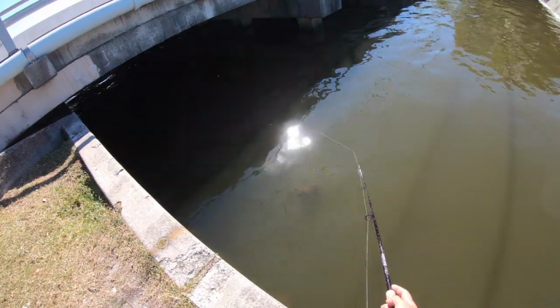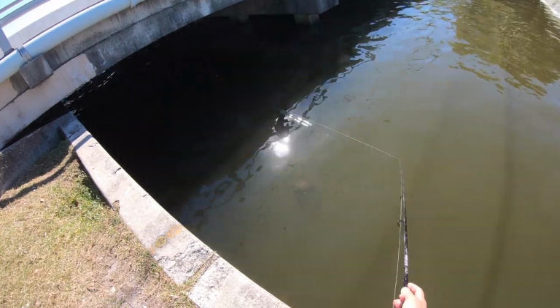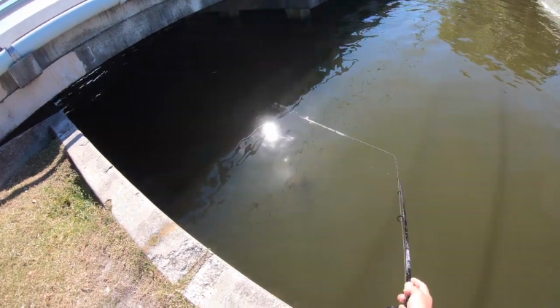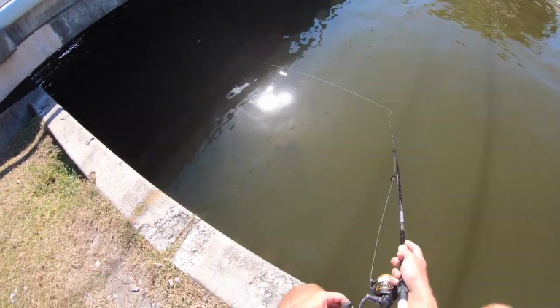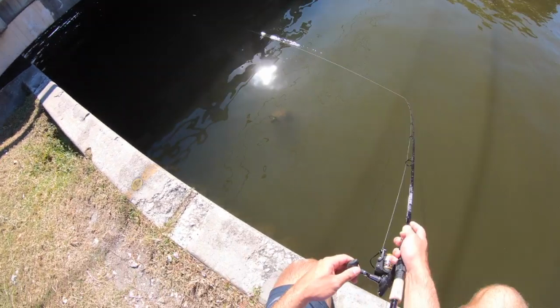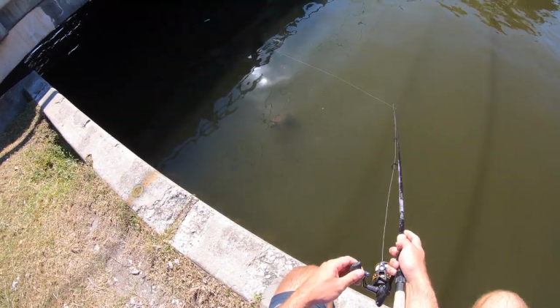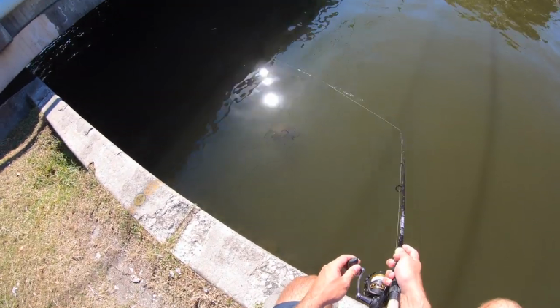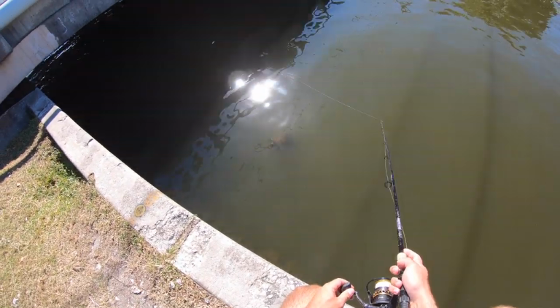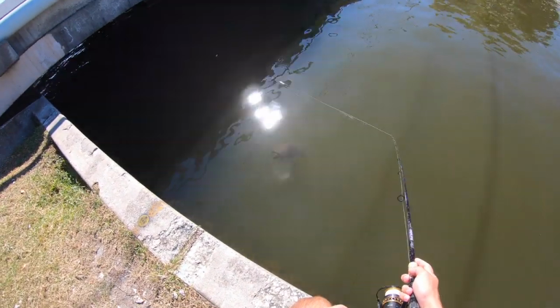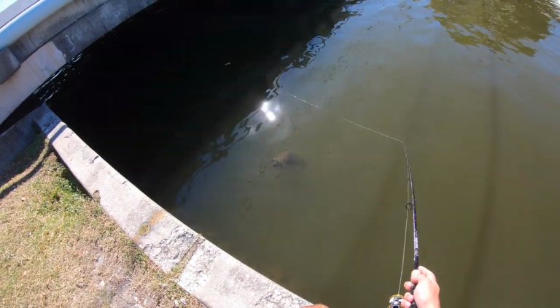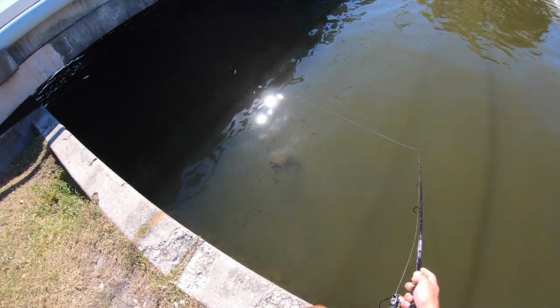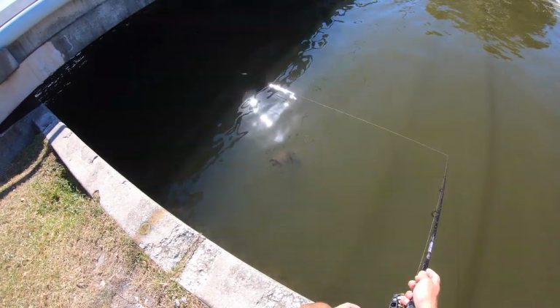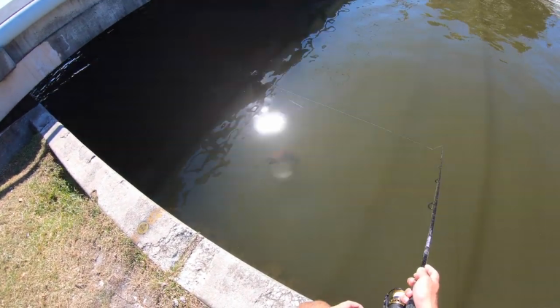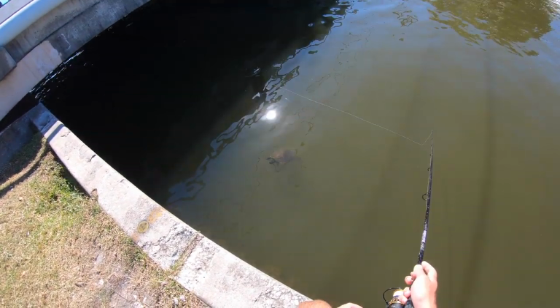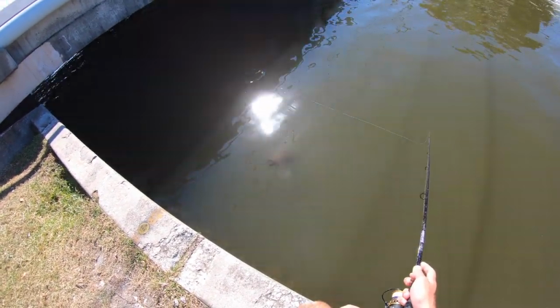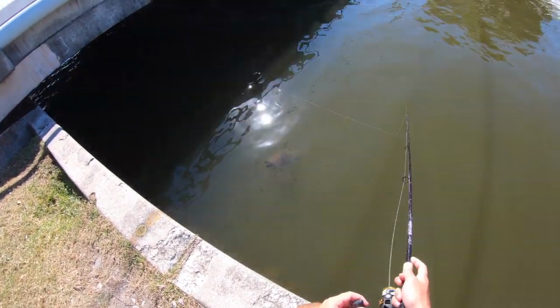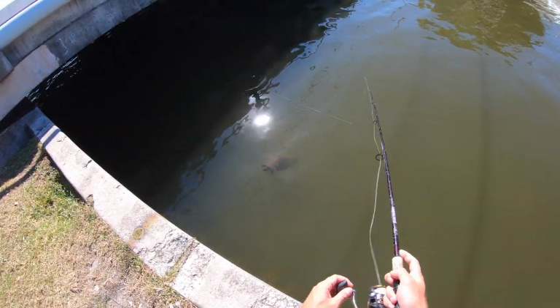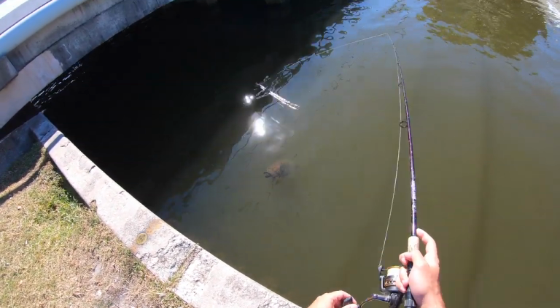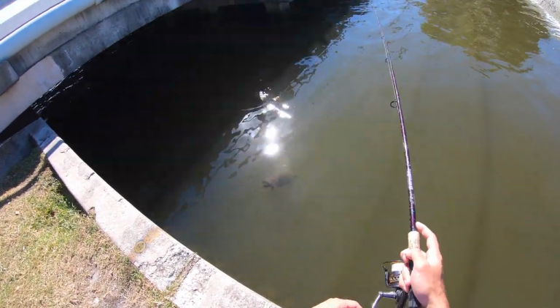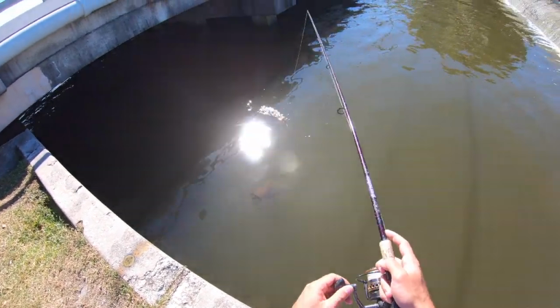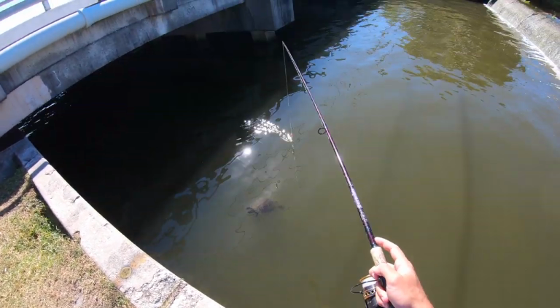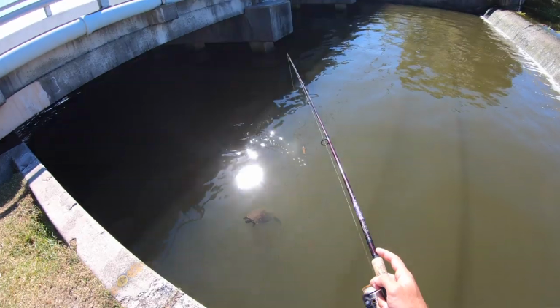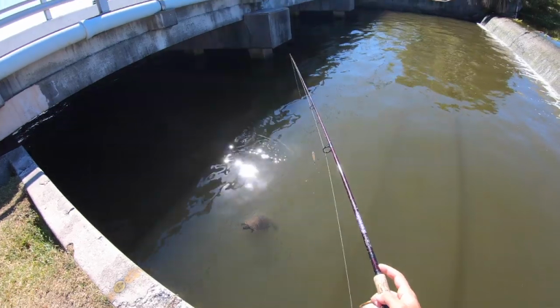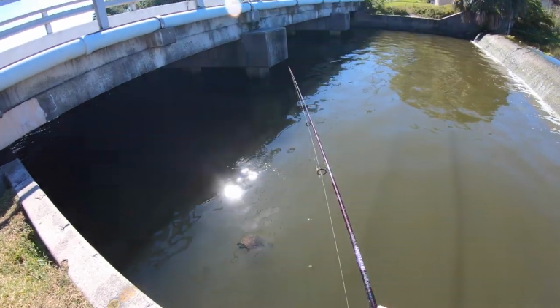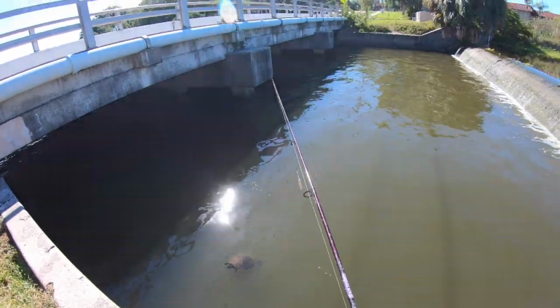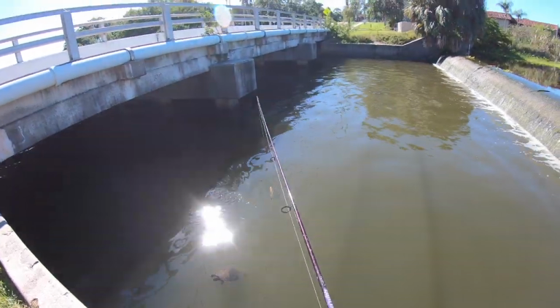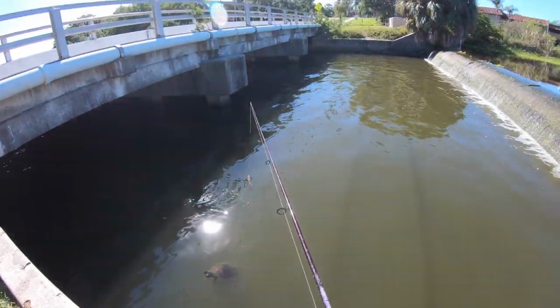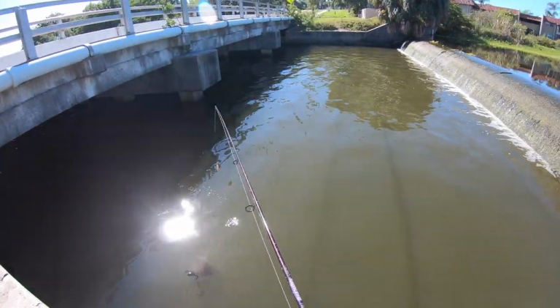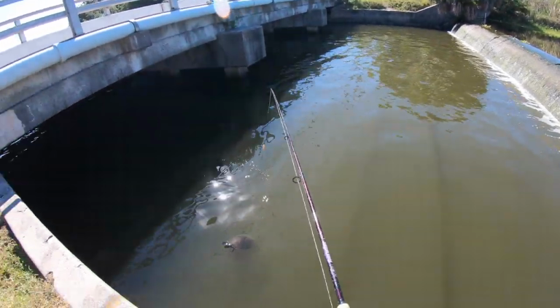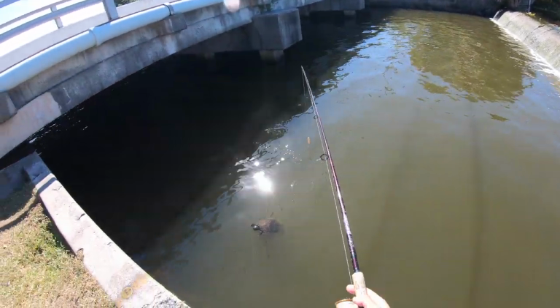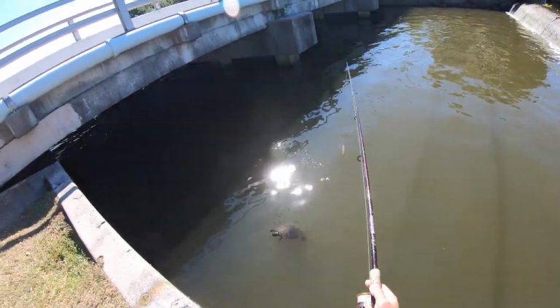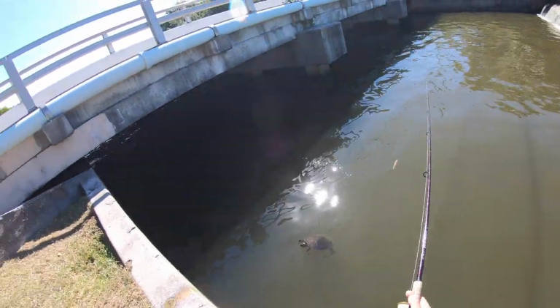There's a turtle right here! What are you doing, buddy? Did you get washed in from the lake?